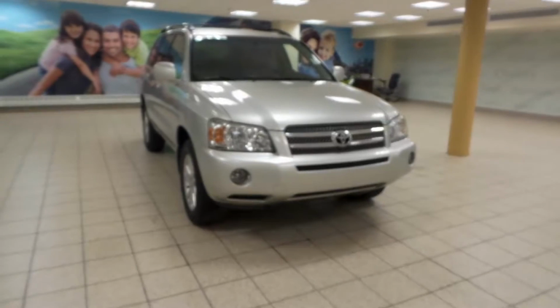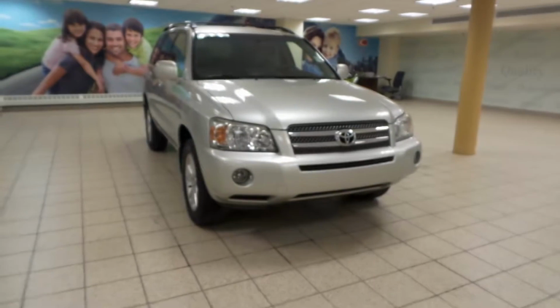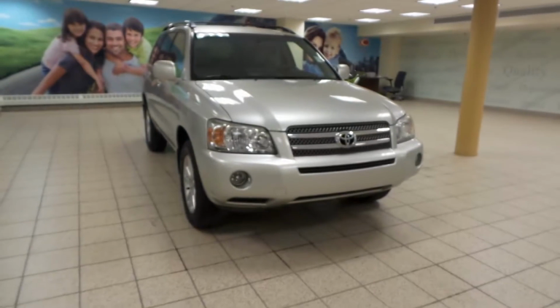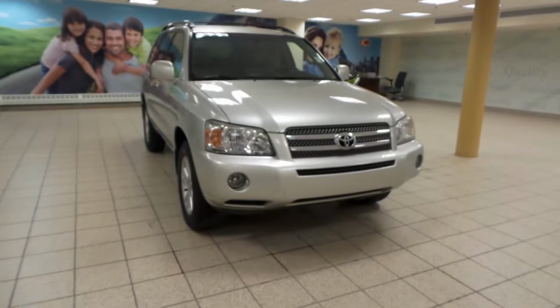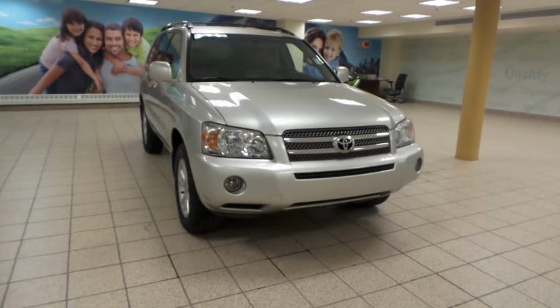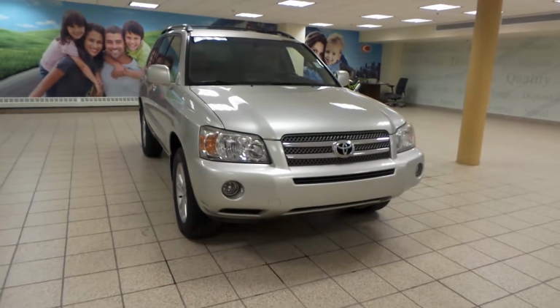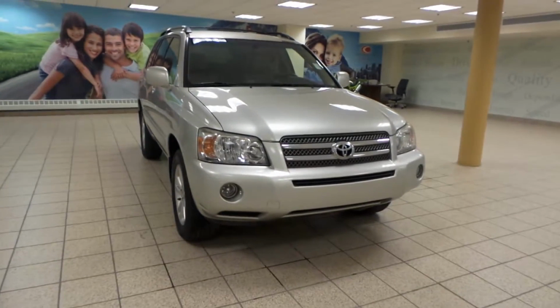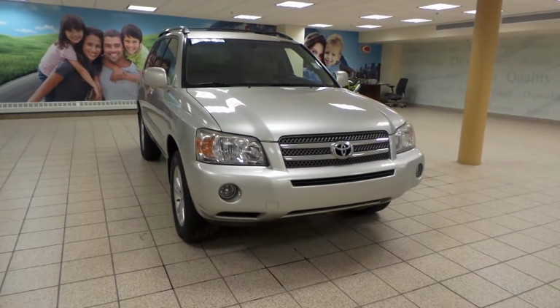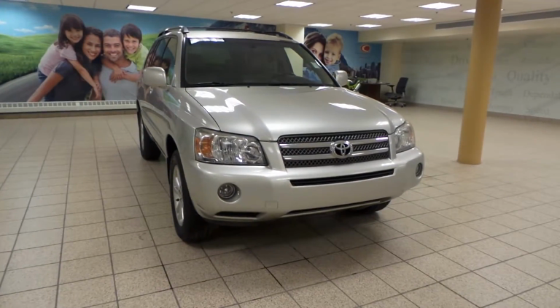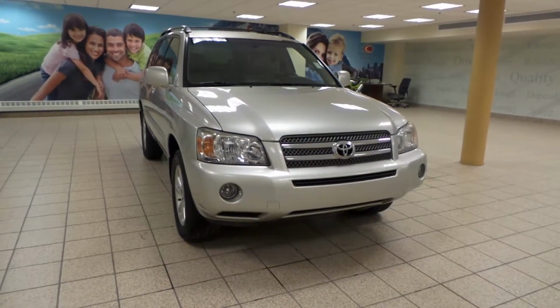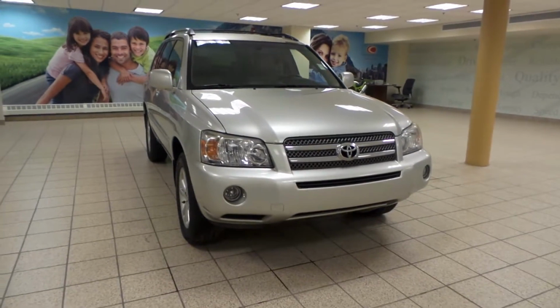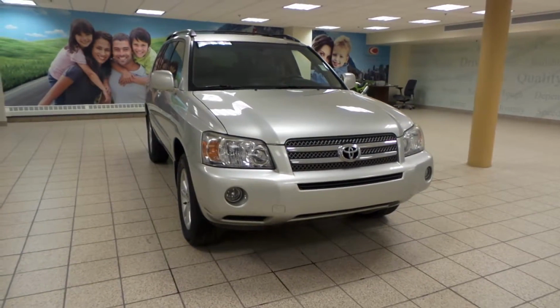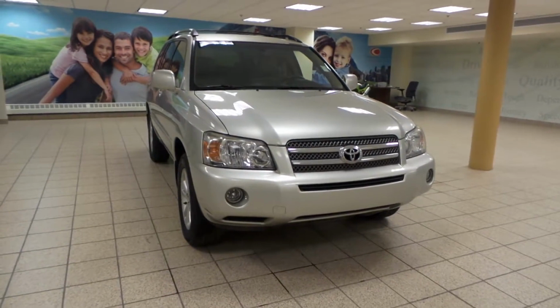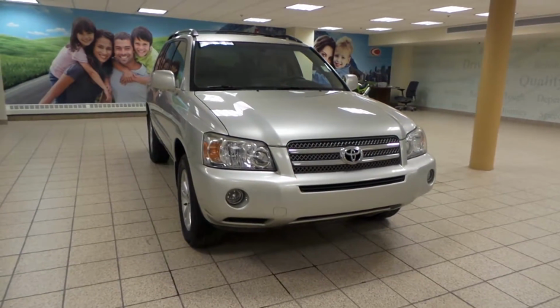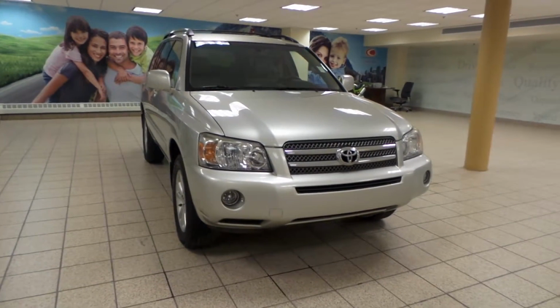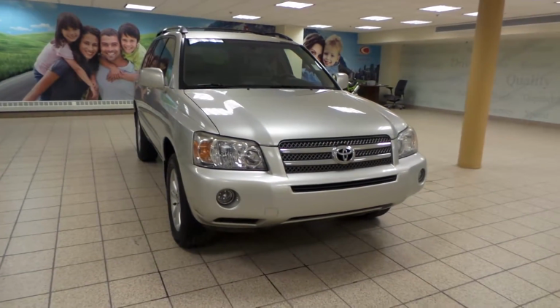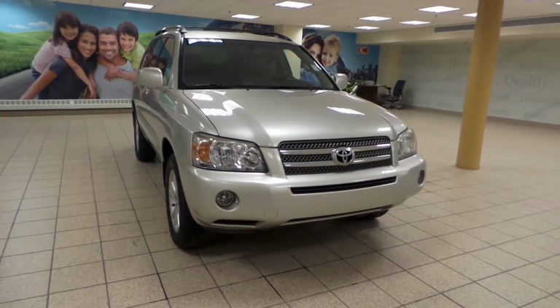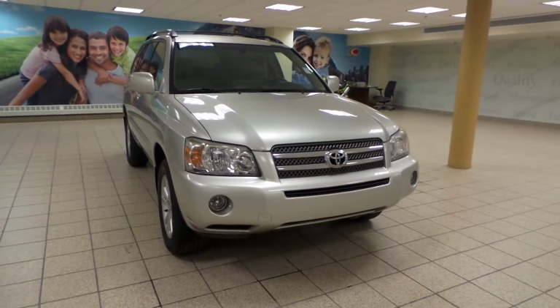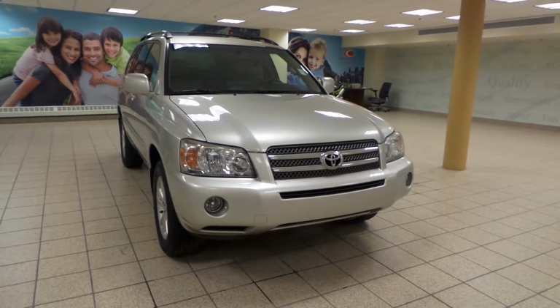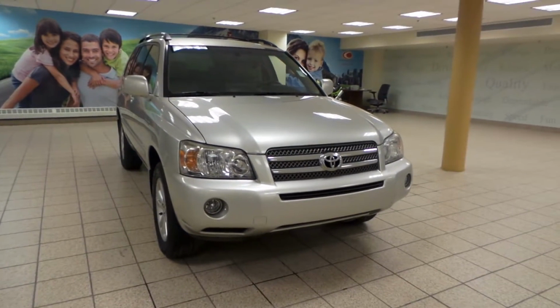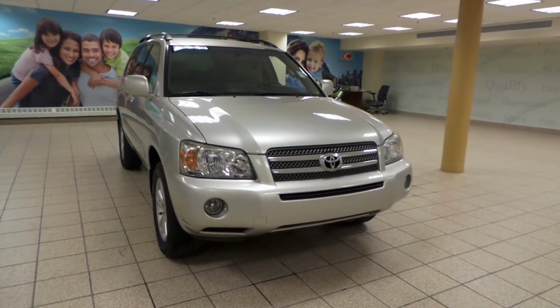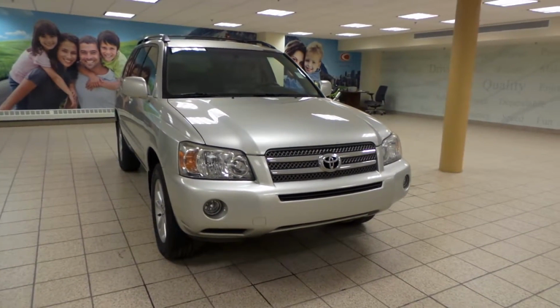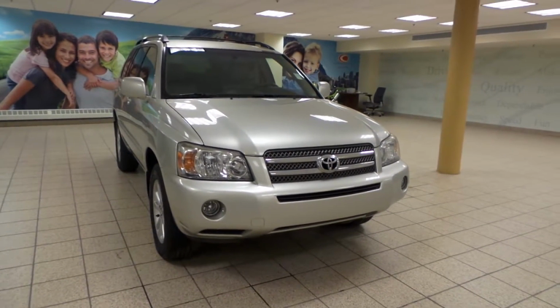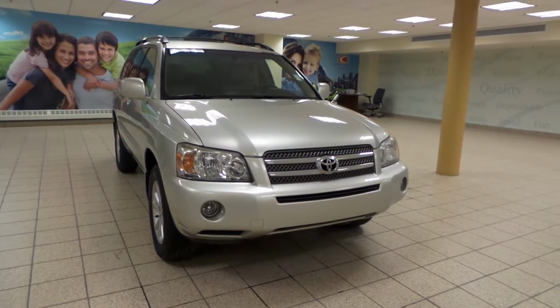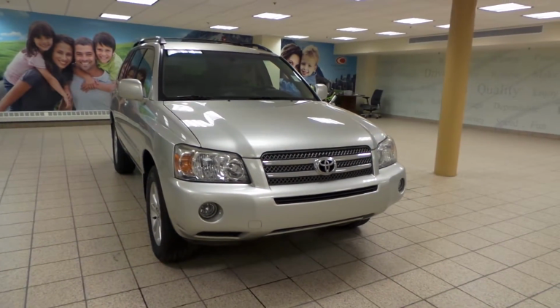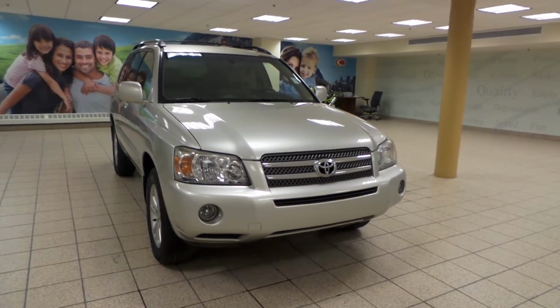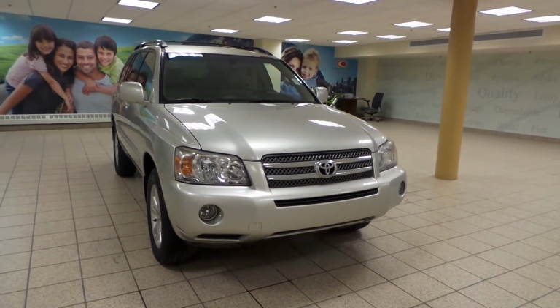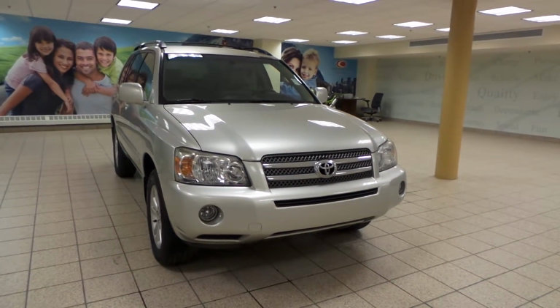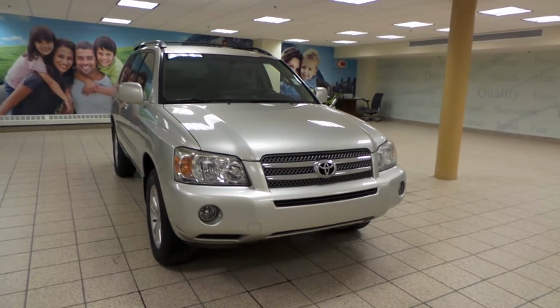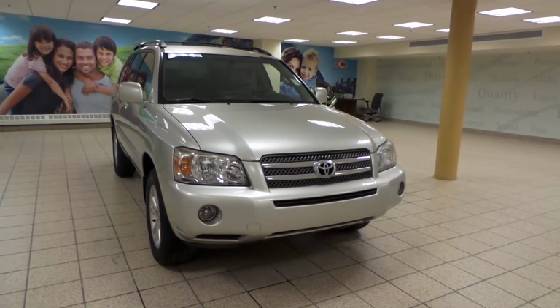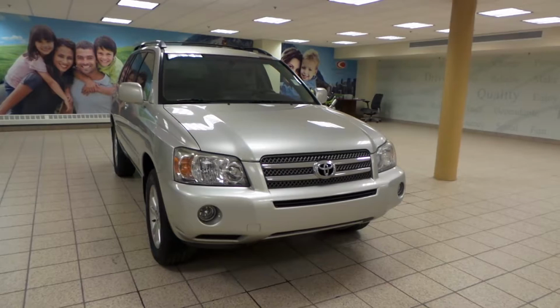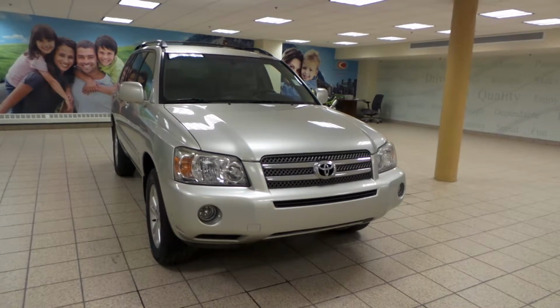Hey, it's Dani from CharlesLynn Toyota. We're looking at a 2007 Toyota Highlander Hybrid.